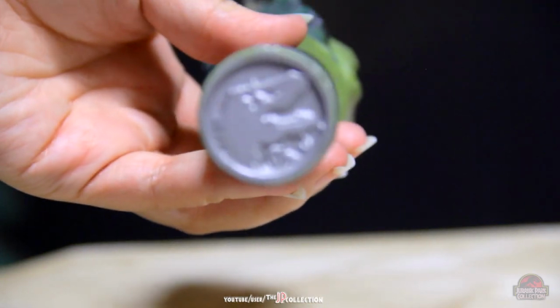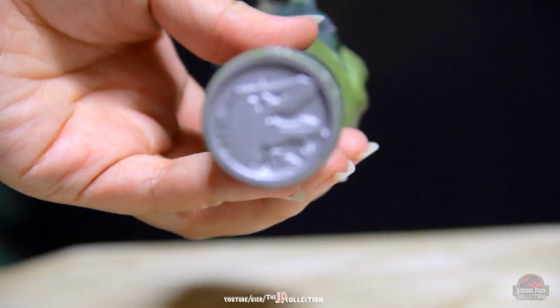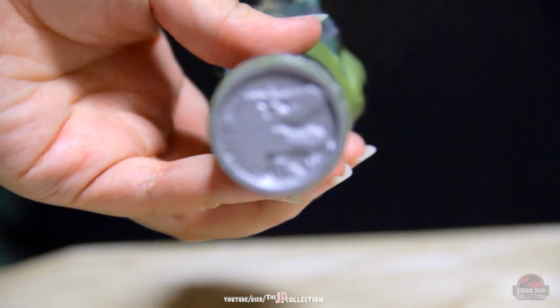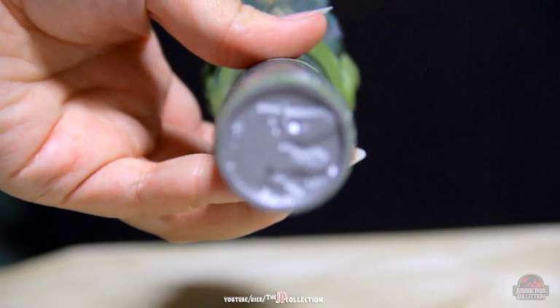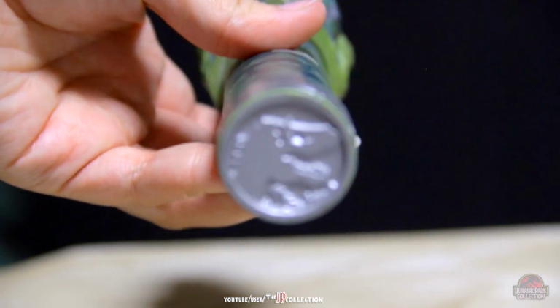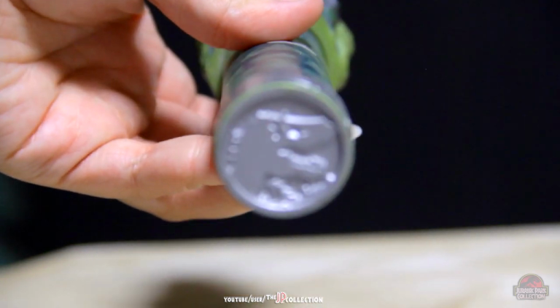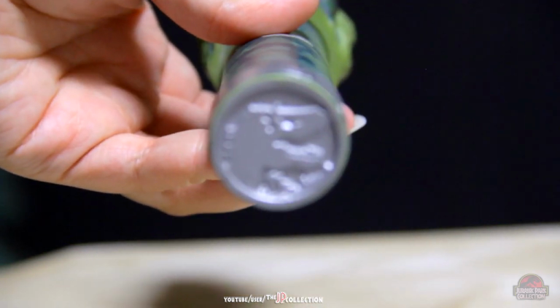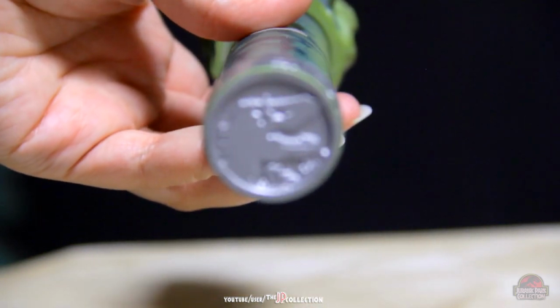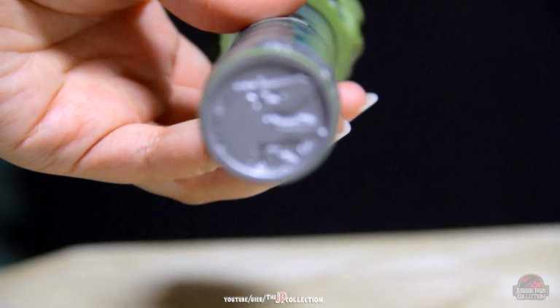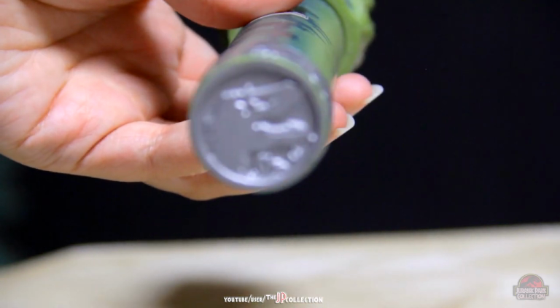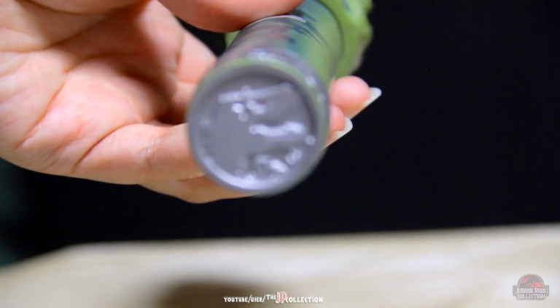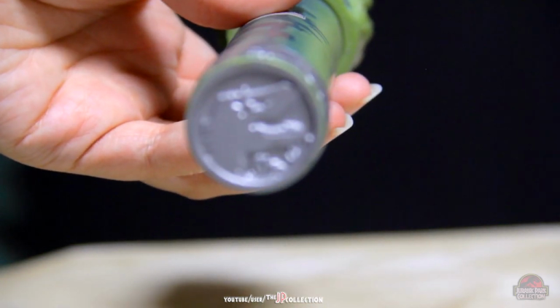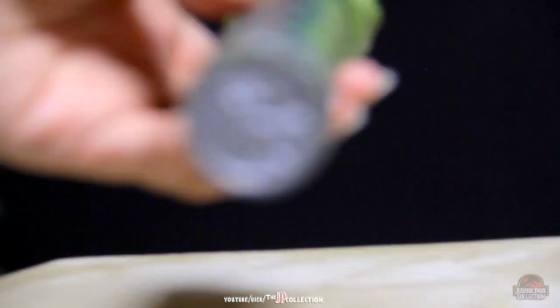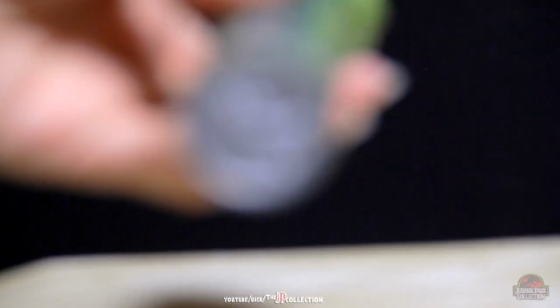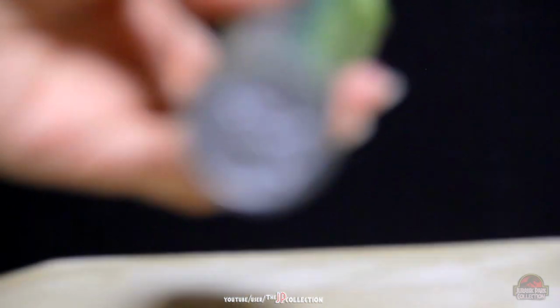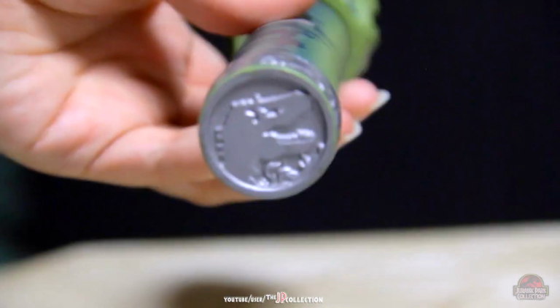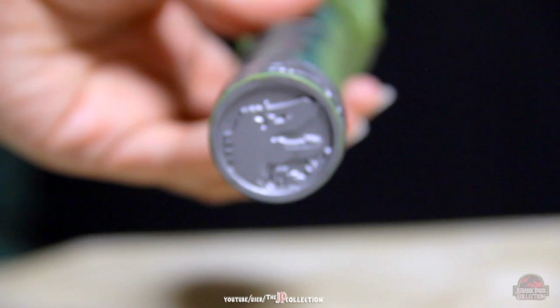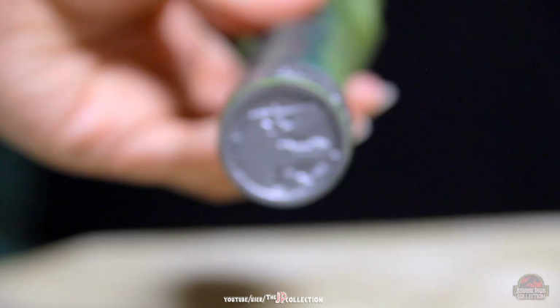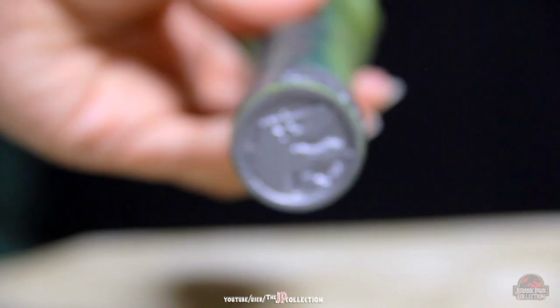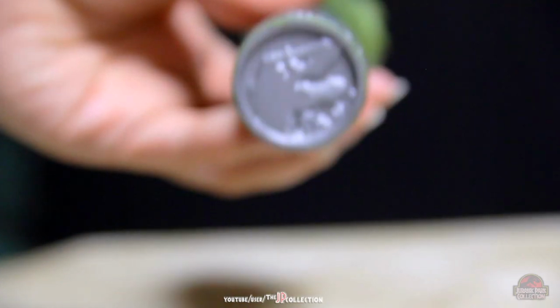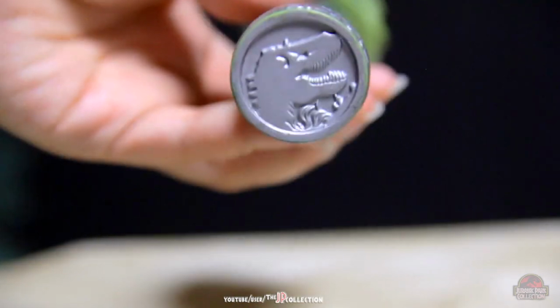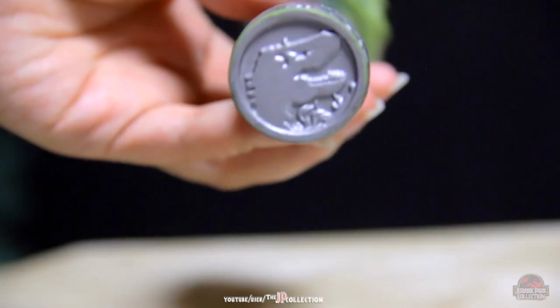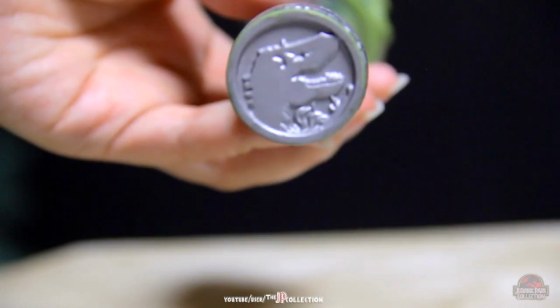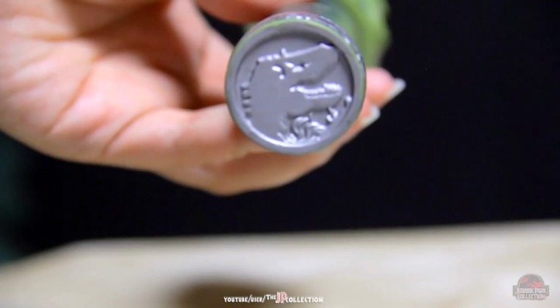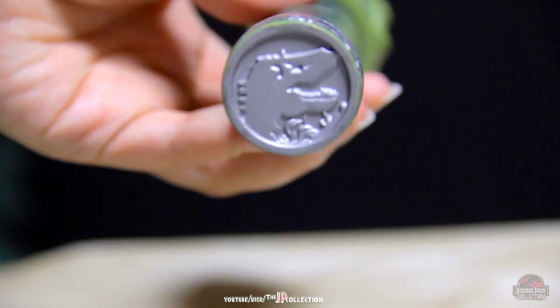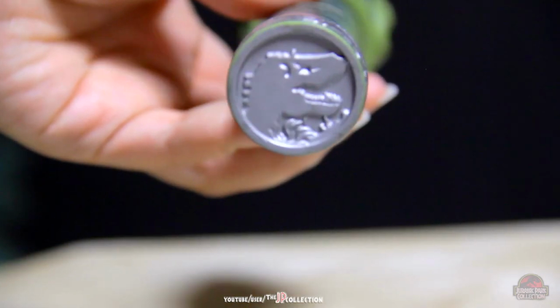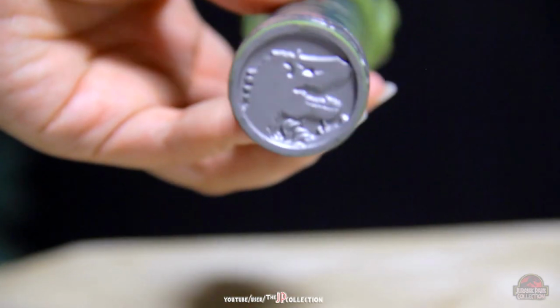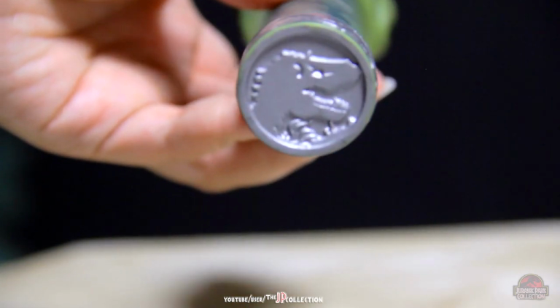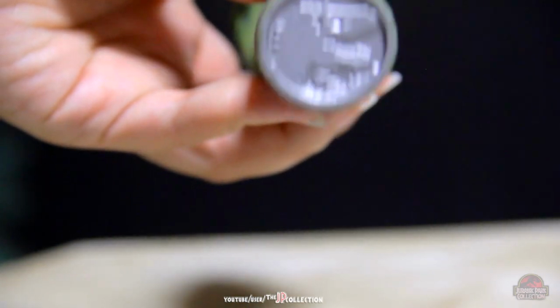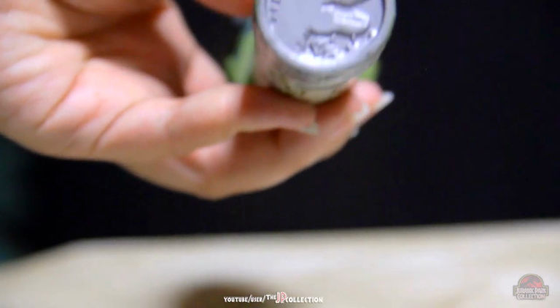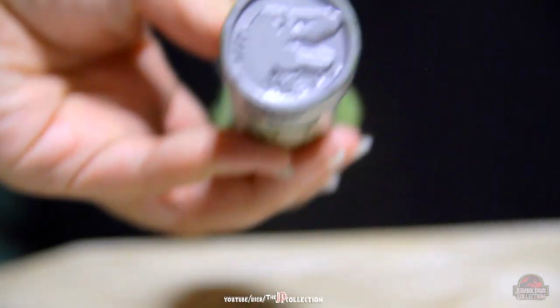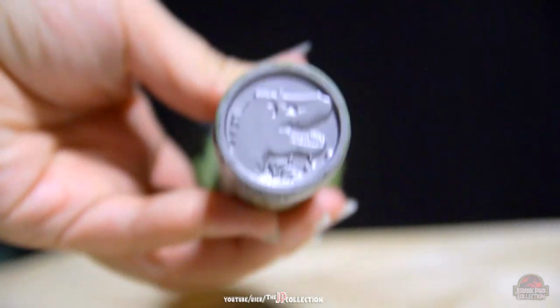On the other end there's a Jurassic Park elongated logo. Rather beautiful.